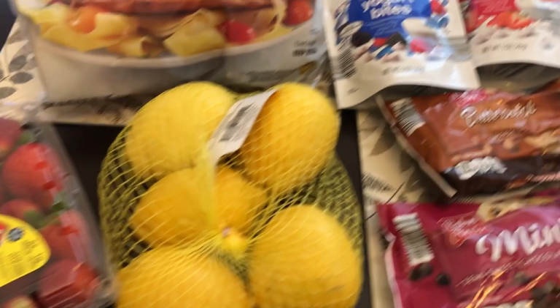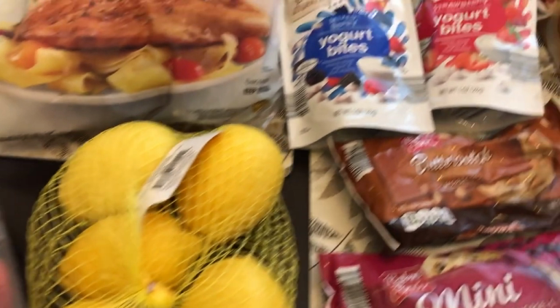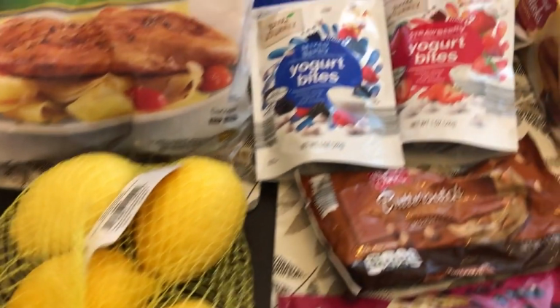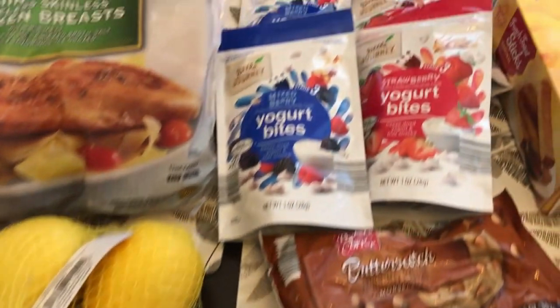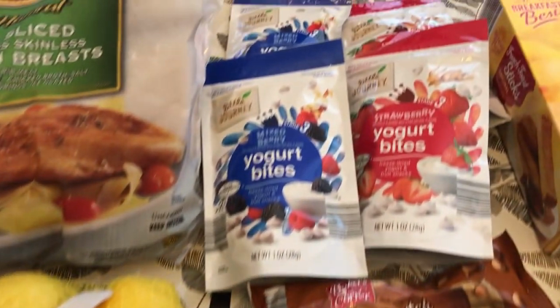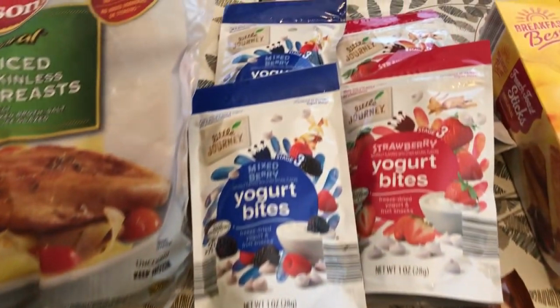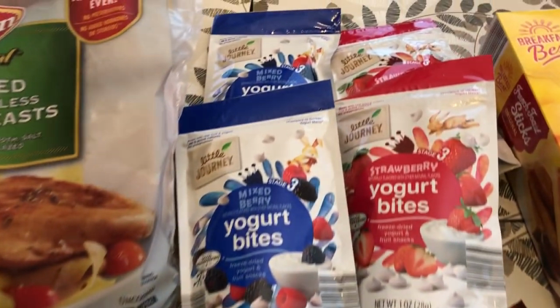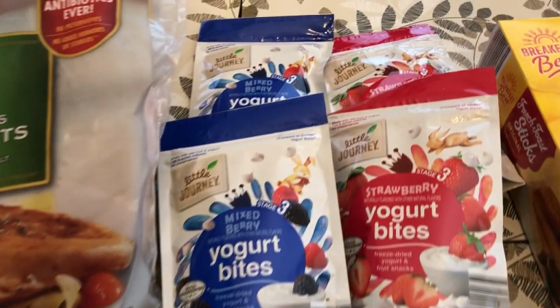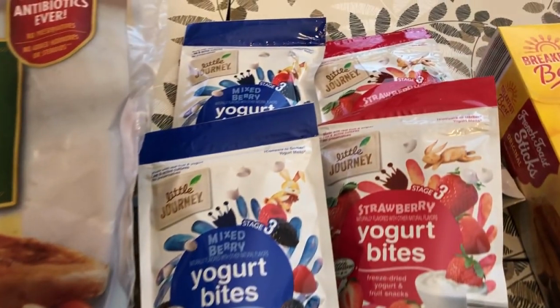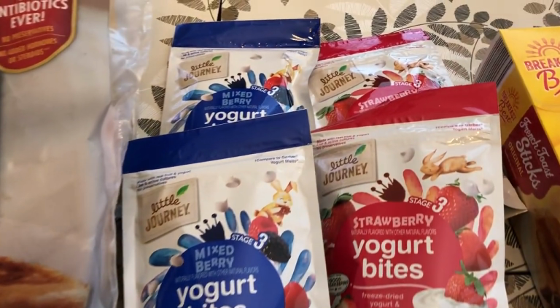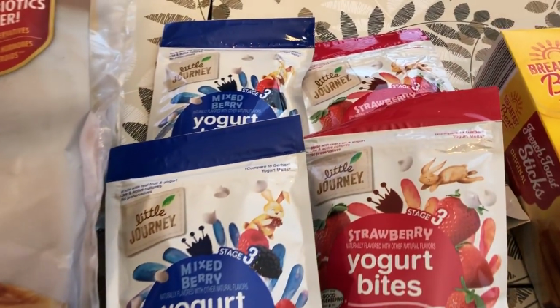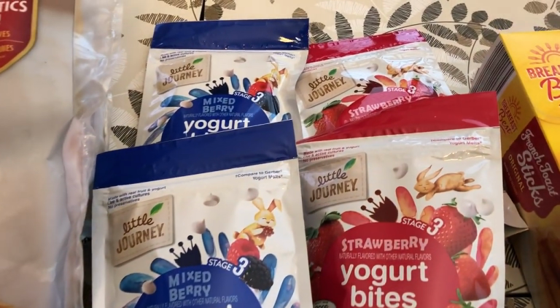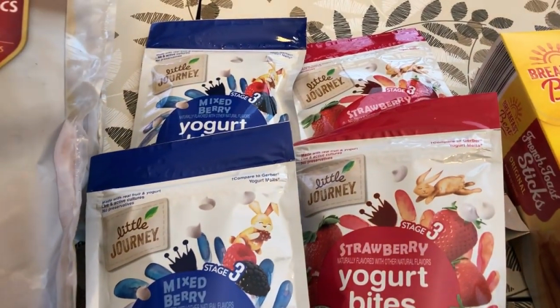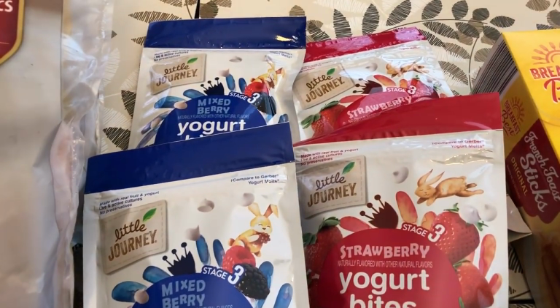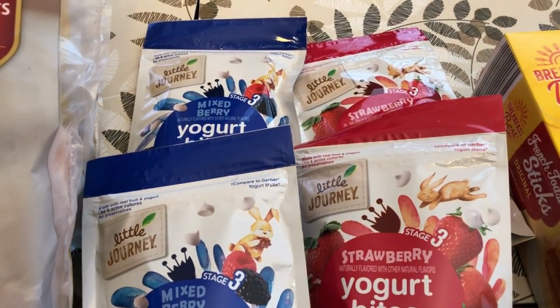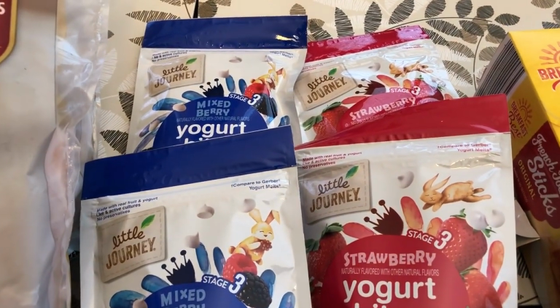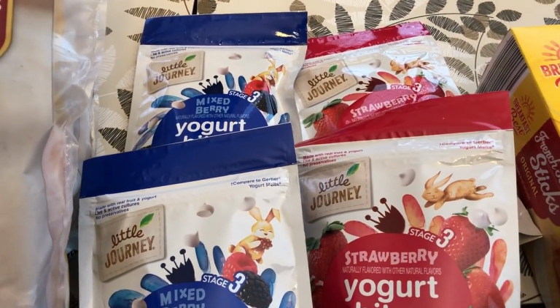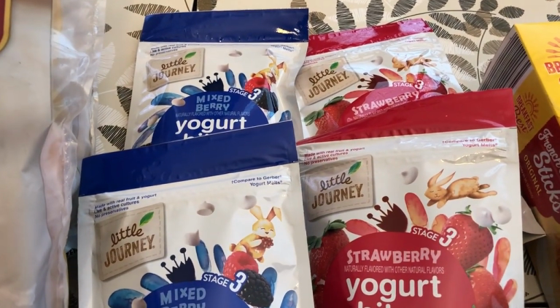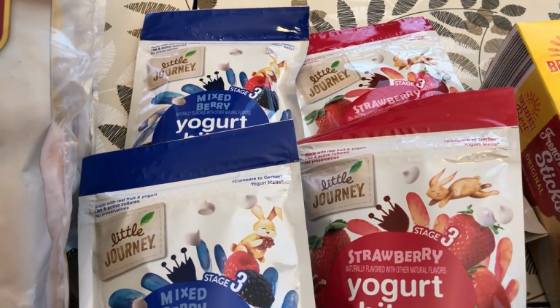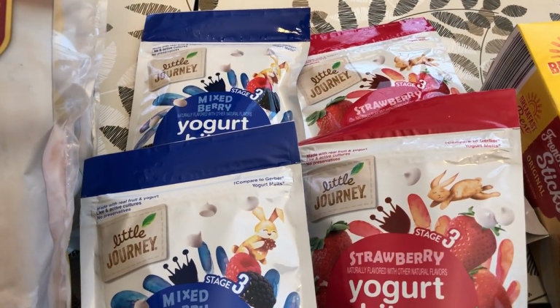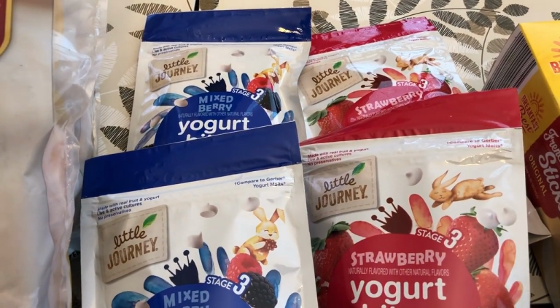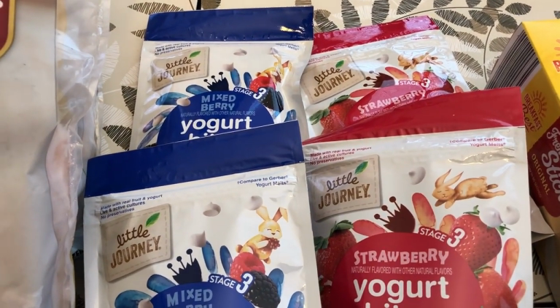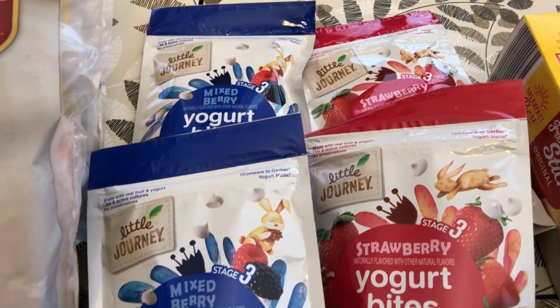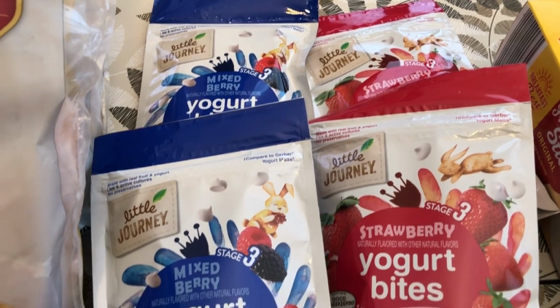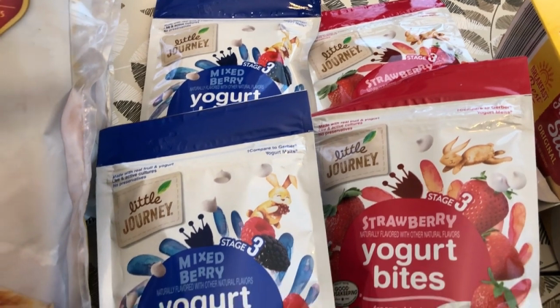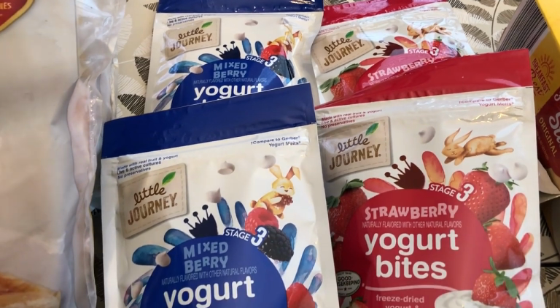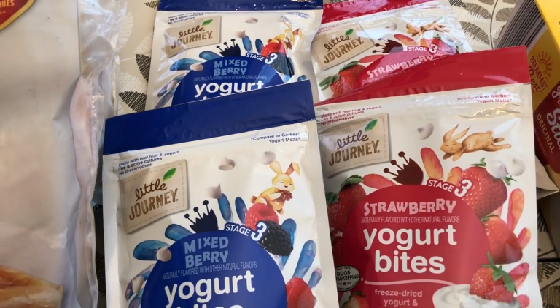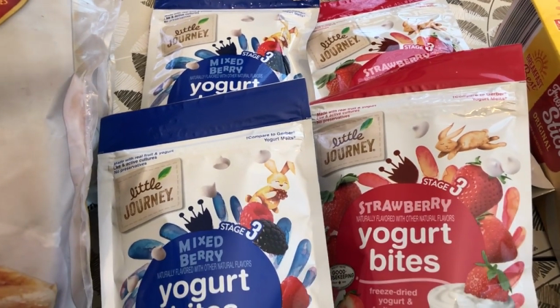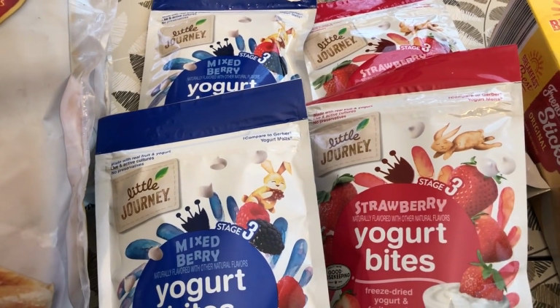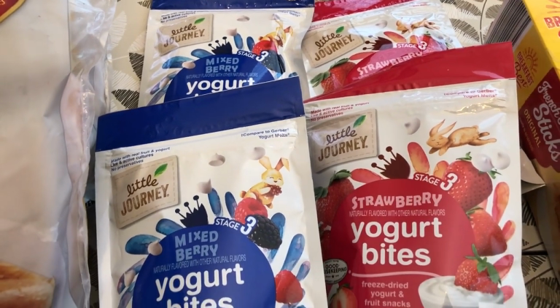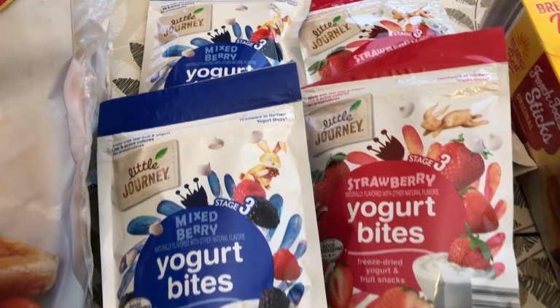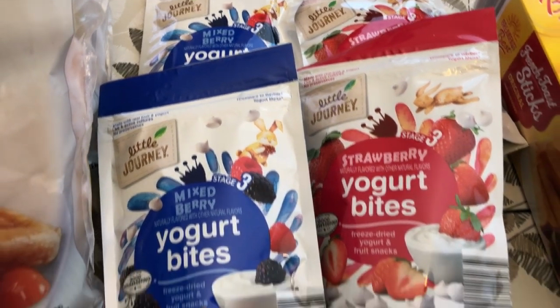I grabbed some of these yogurt melts for Harrison. He loves these things, so I got two mixed berry and two strawberry.